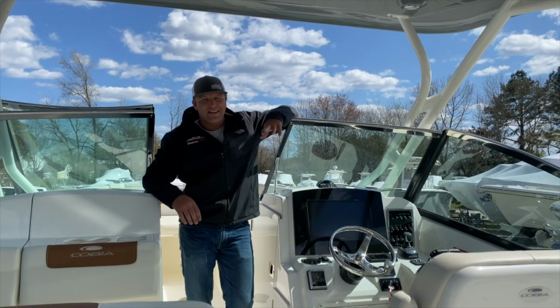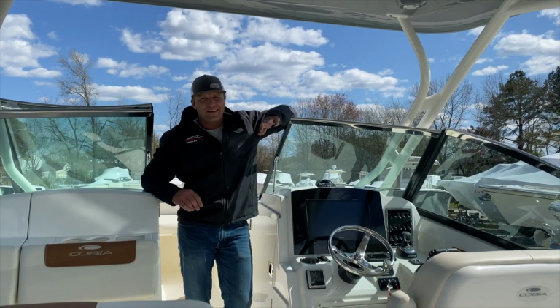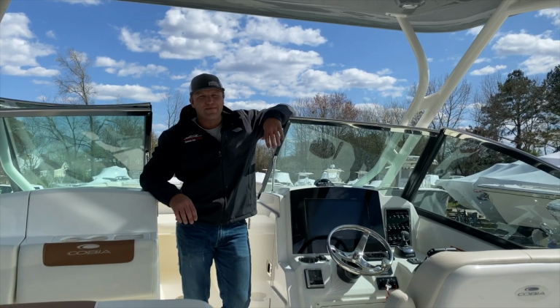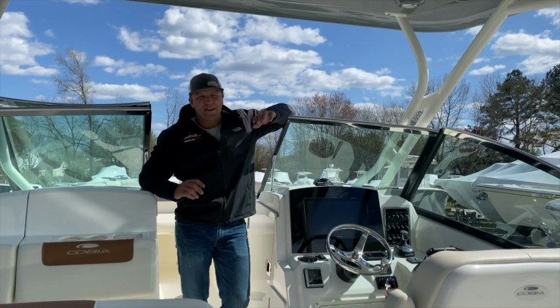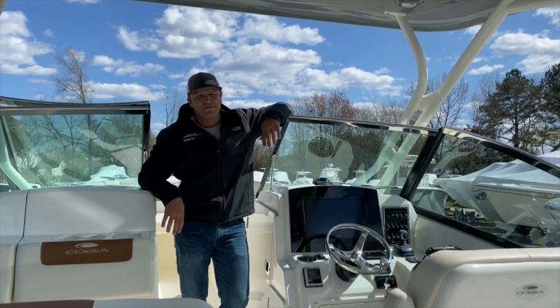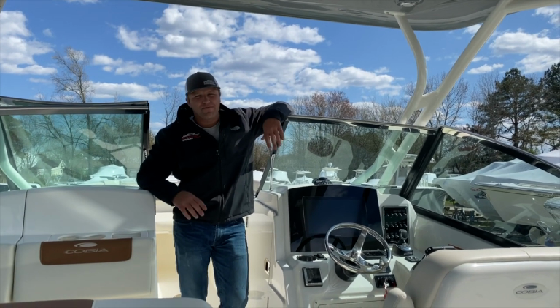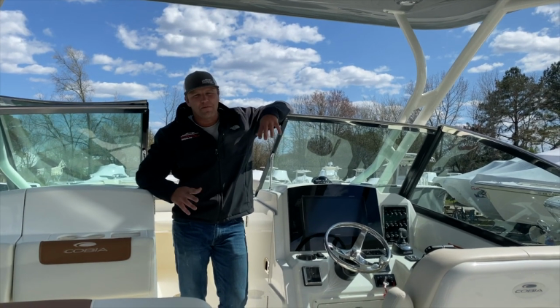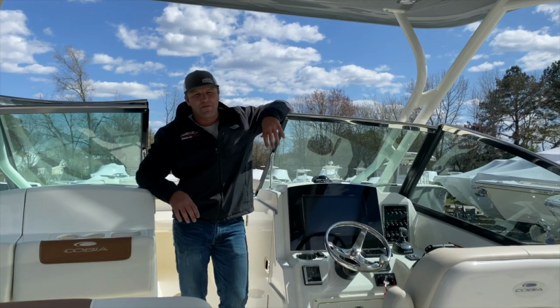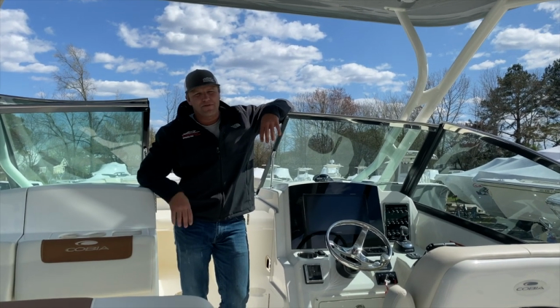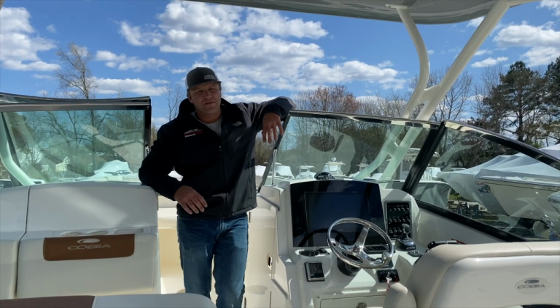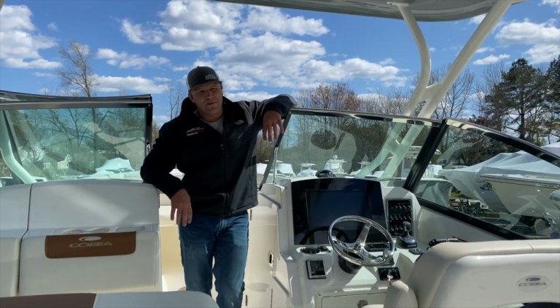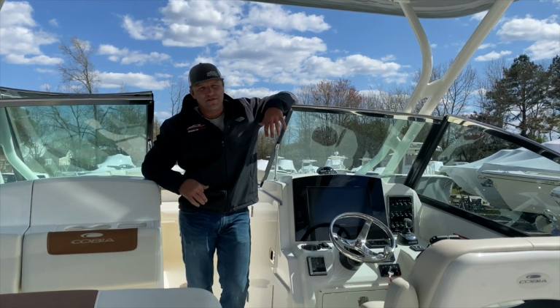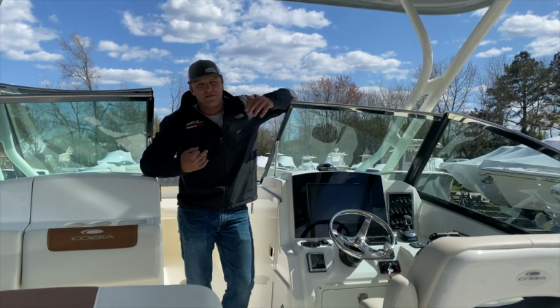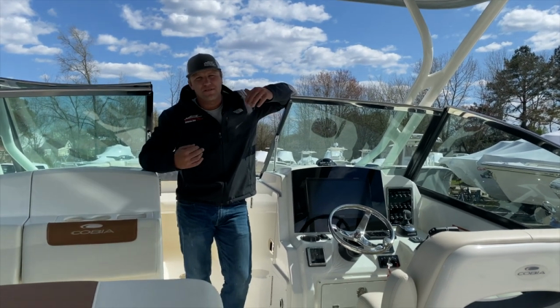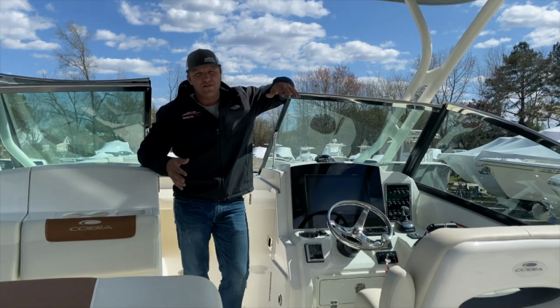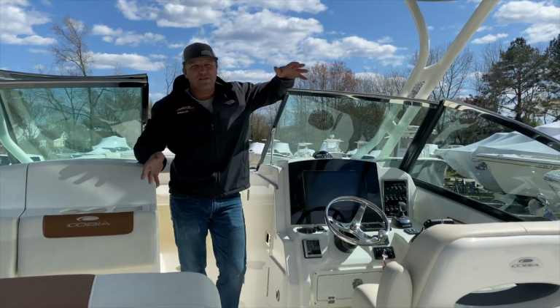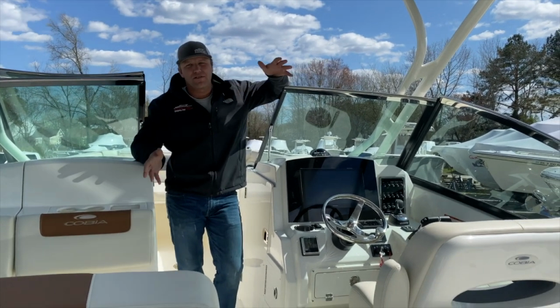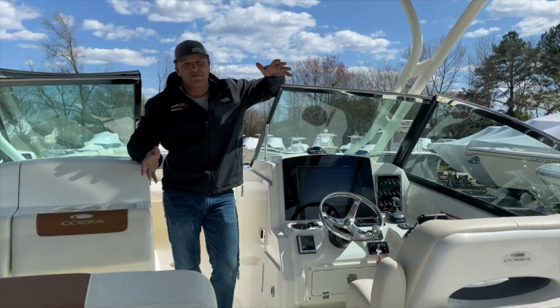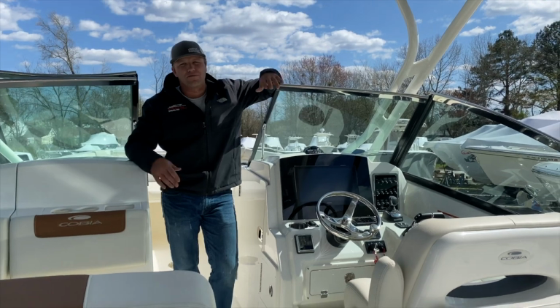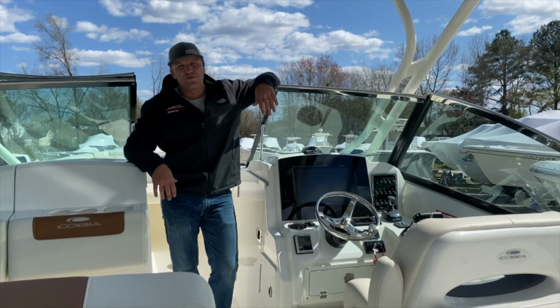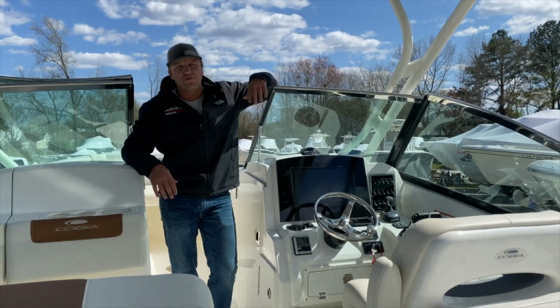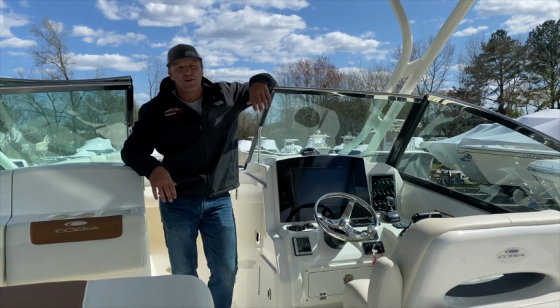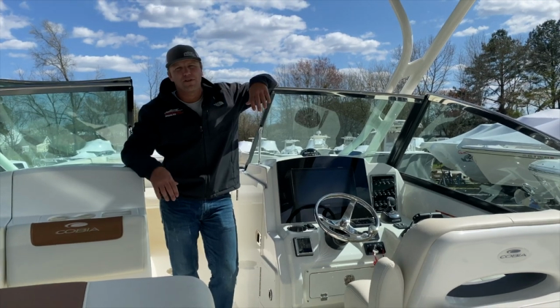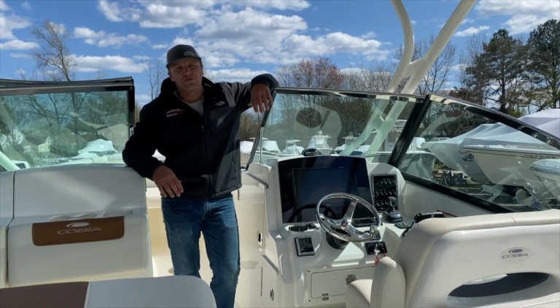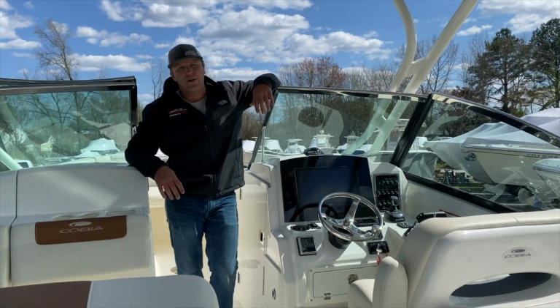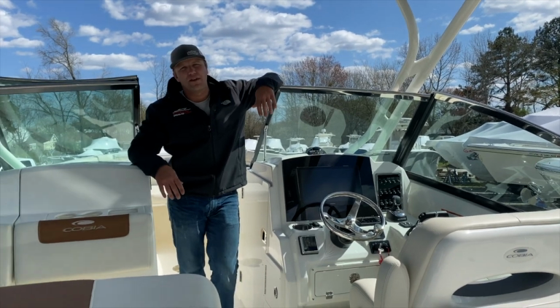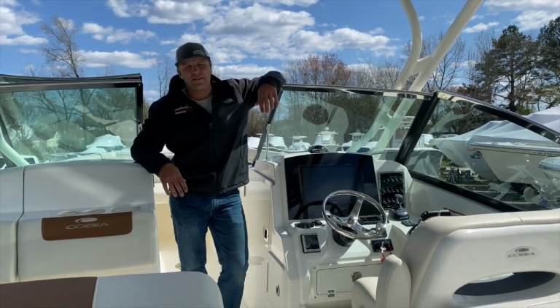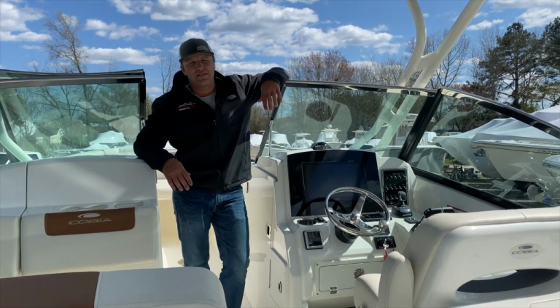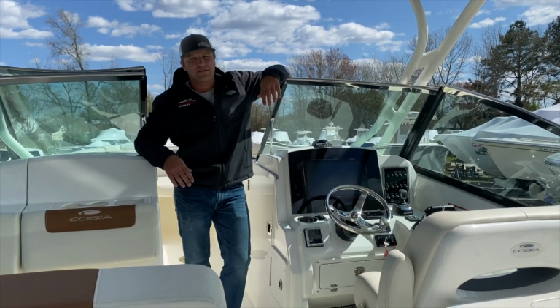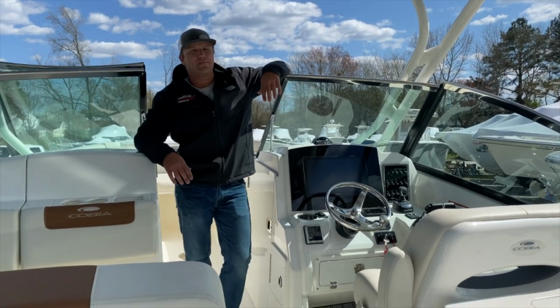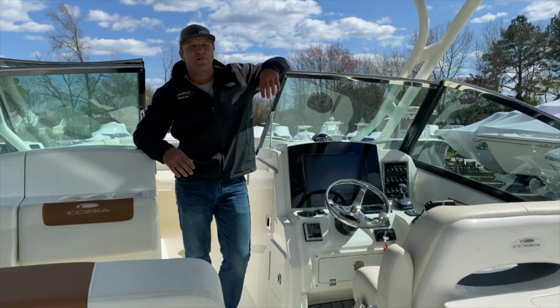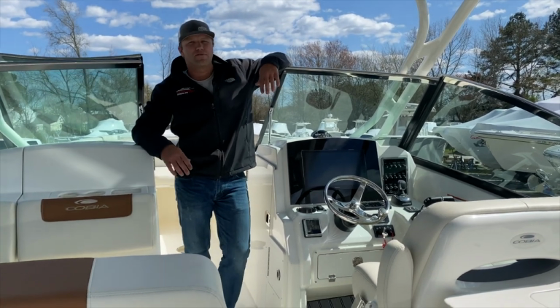Hi, I'm Zach Smith from Route 113 Boat Sales. Congratulations on your new Cobia 280 DC purchase.